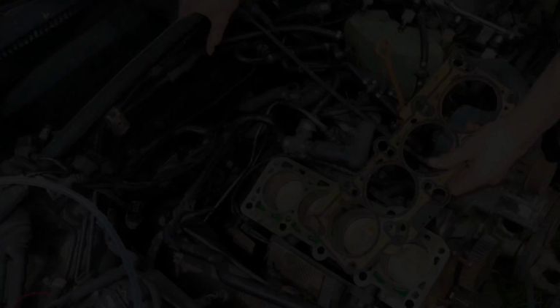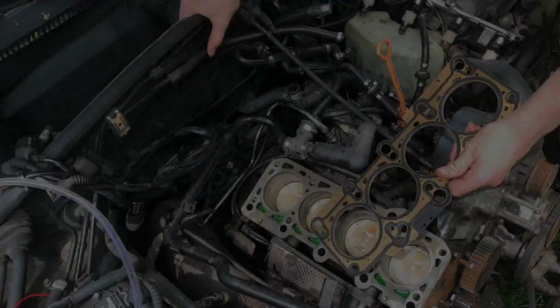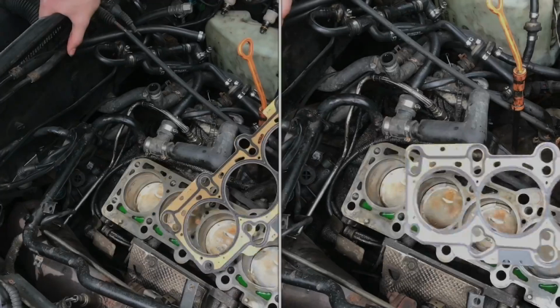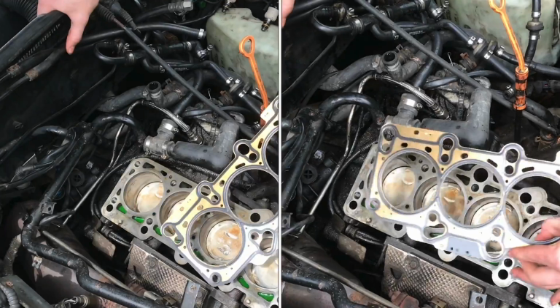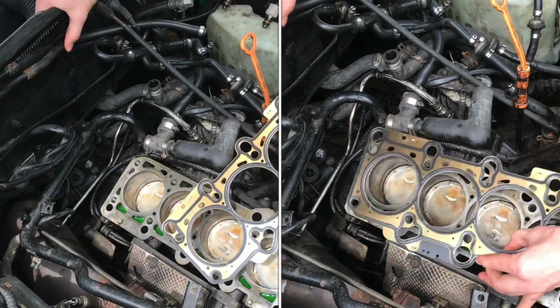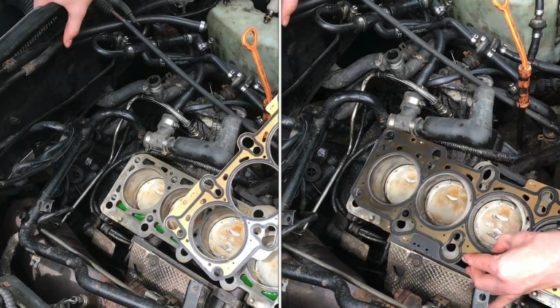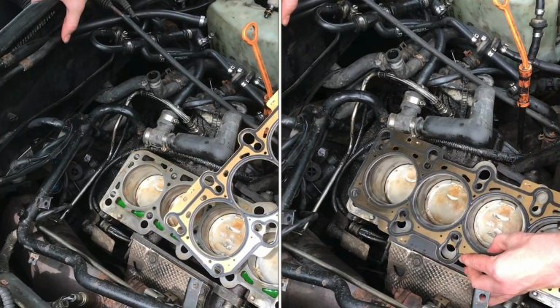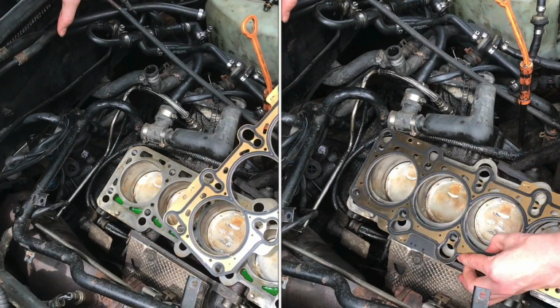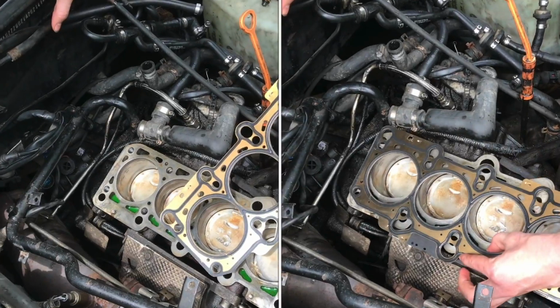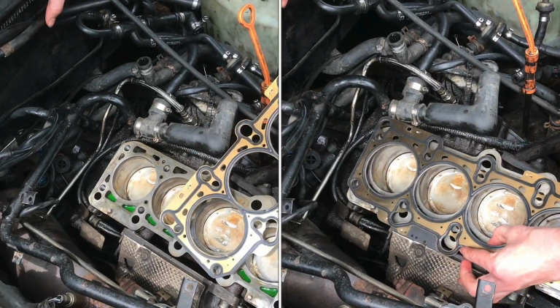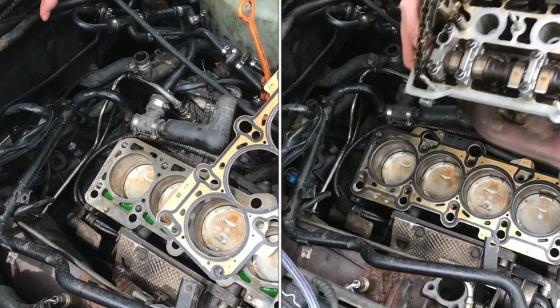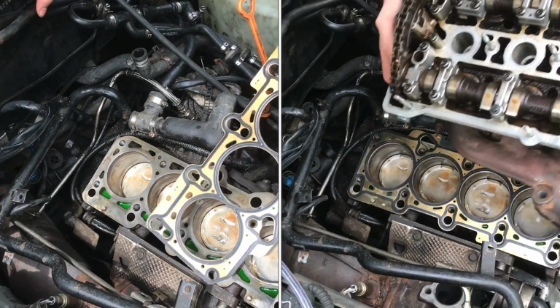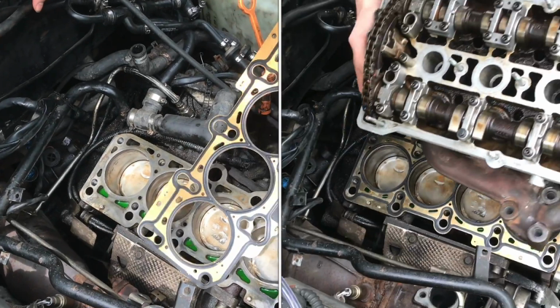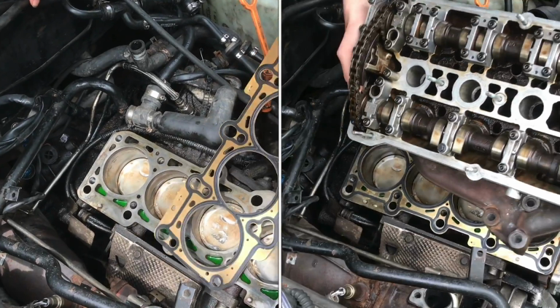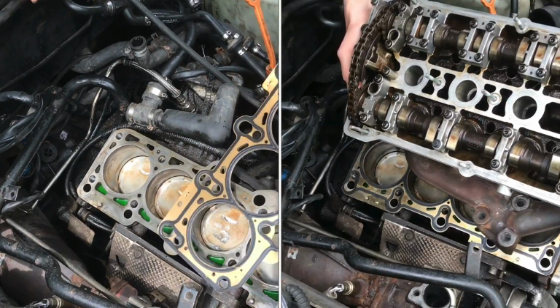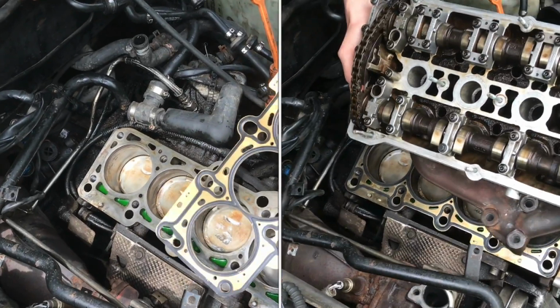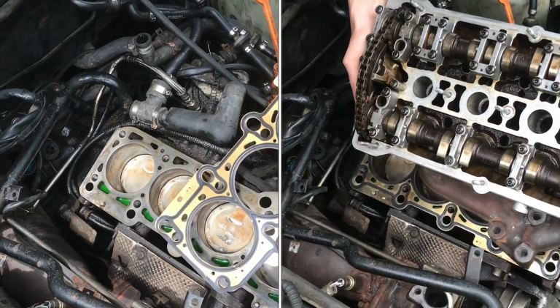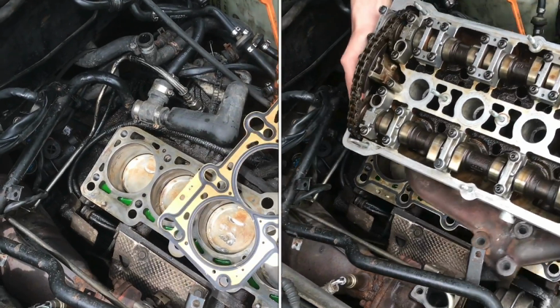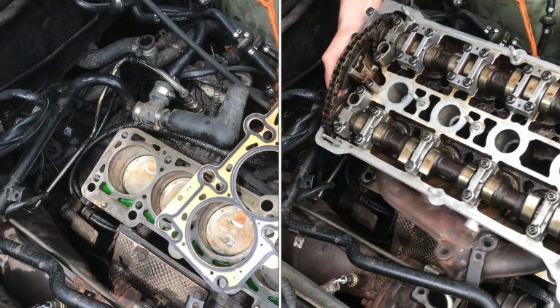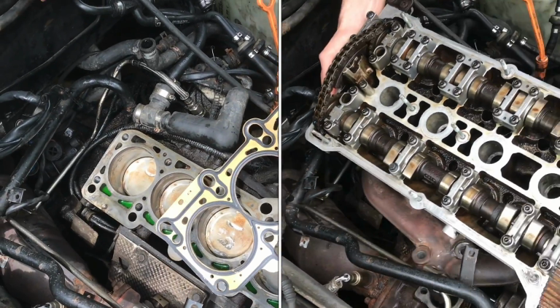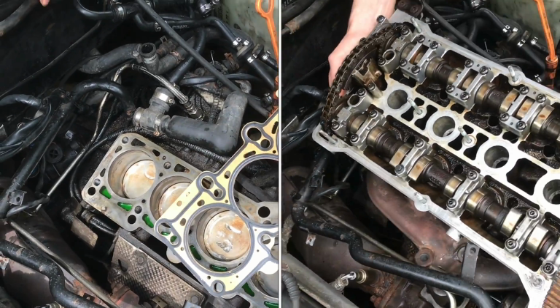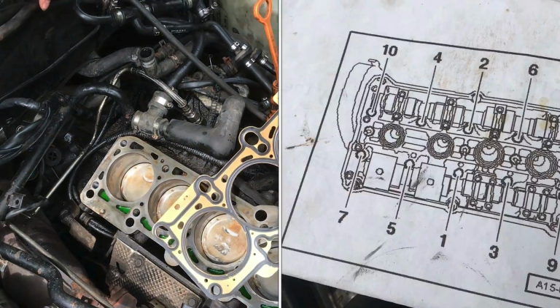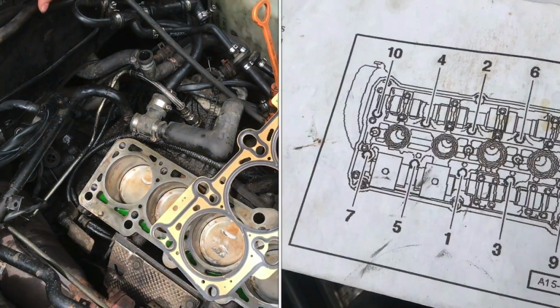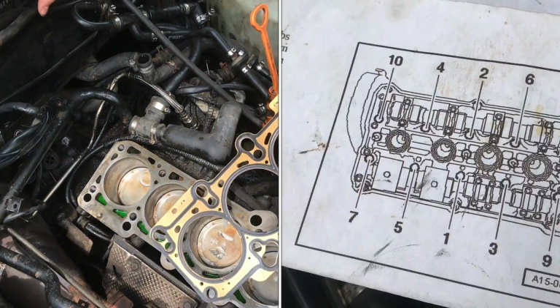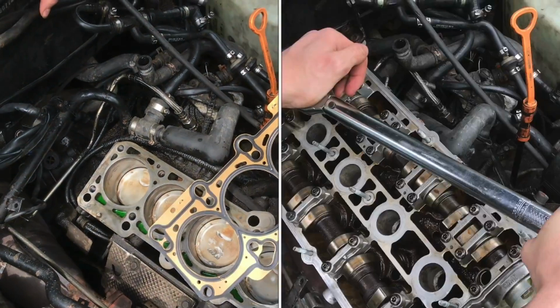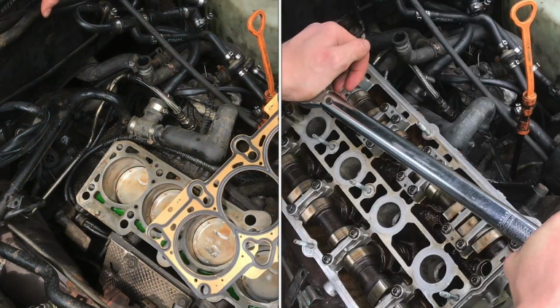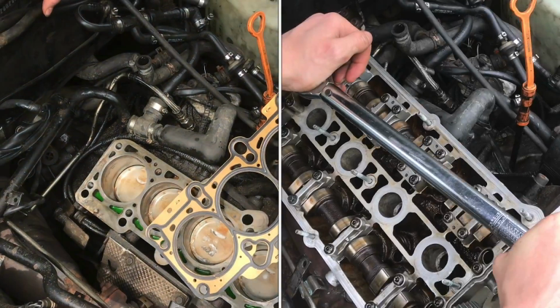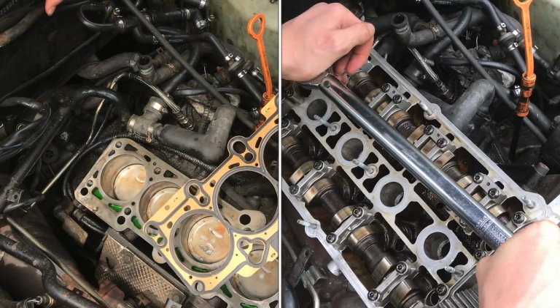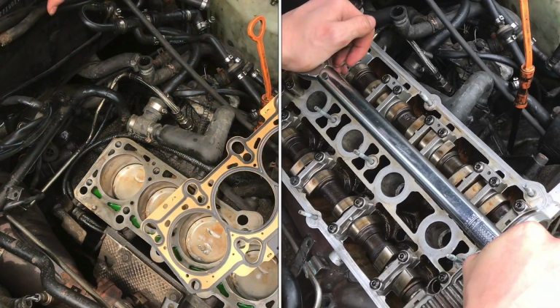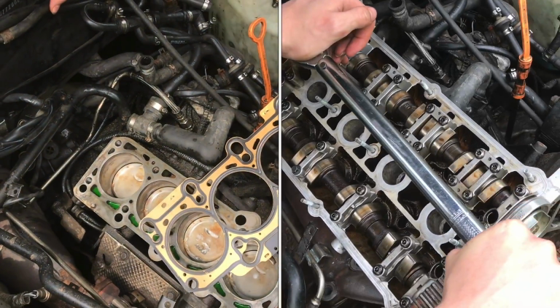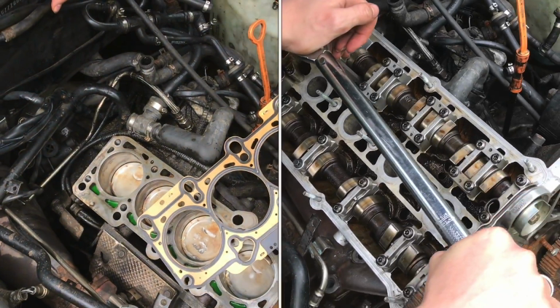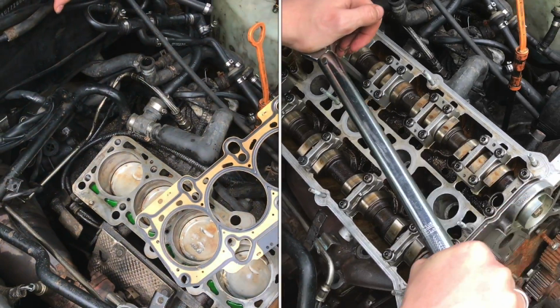In this video, I'm going to show installing the head on this 1.8T and torquing it on.